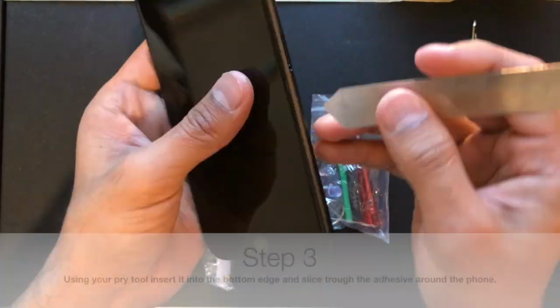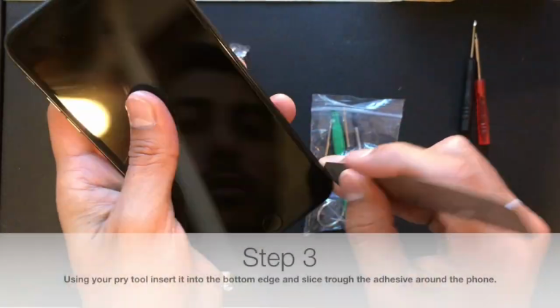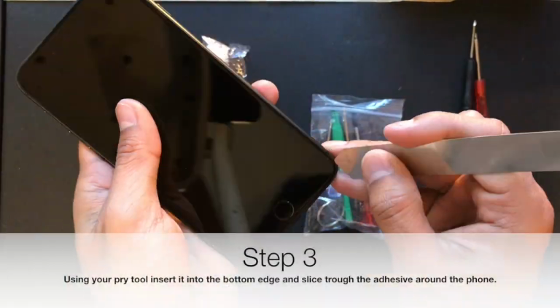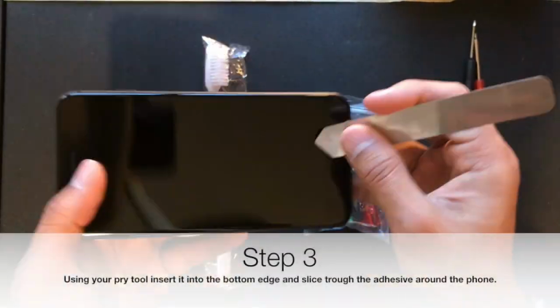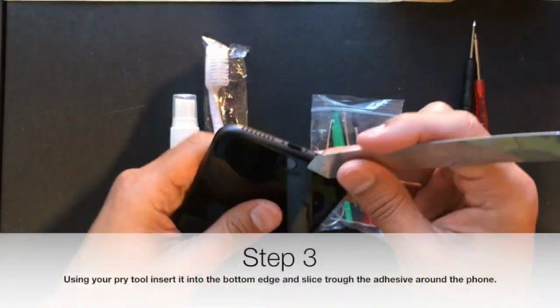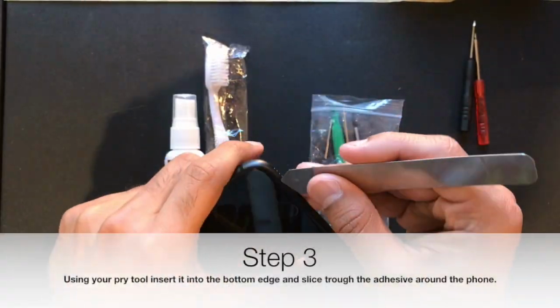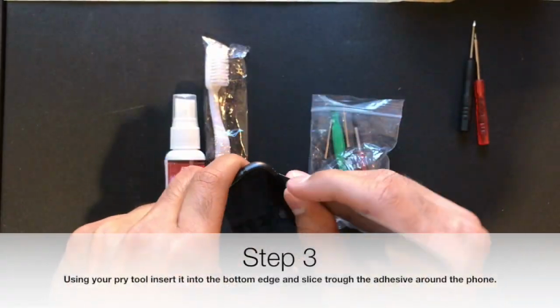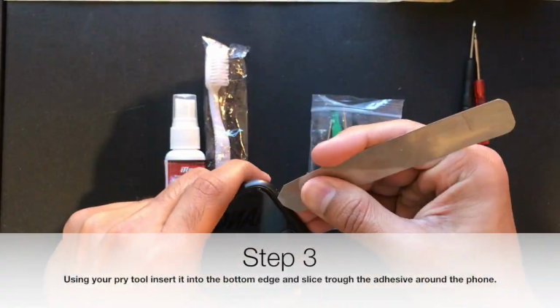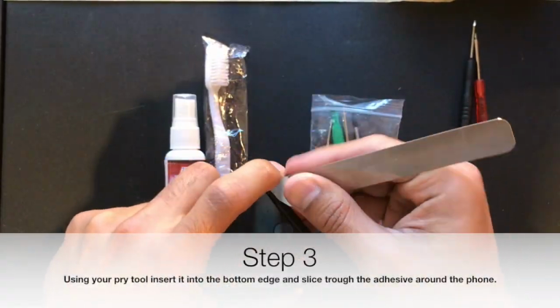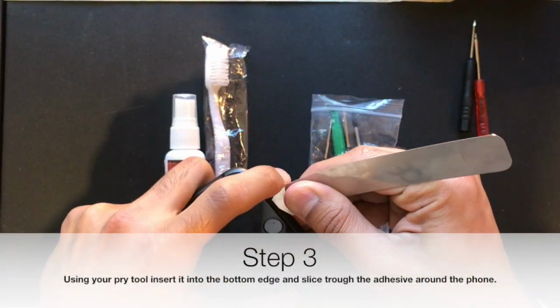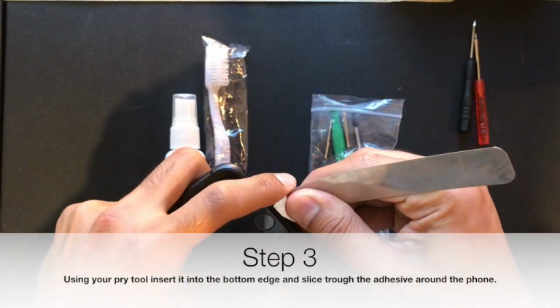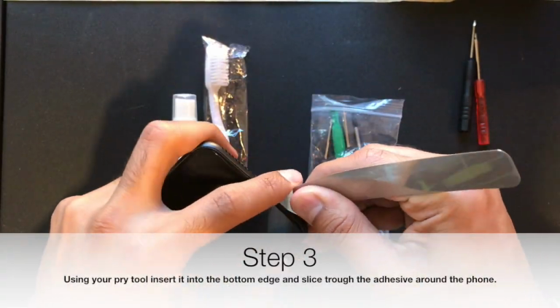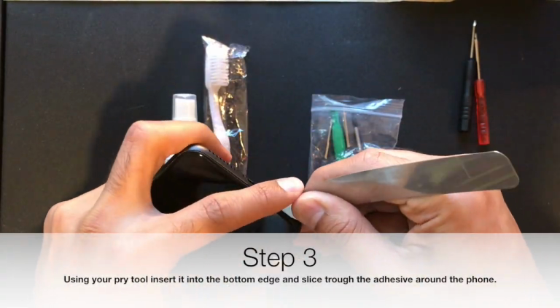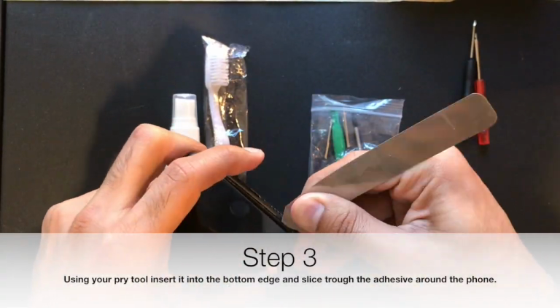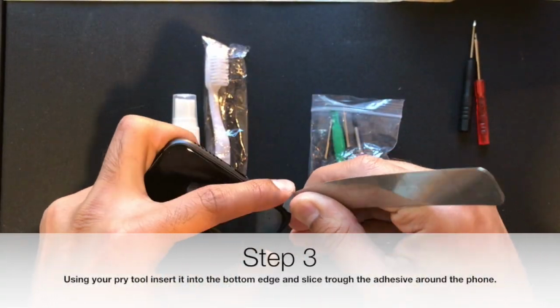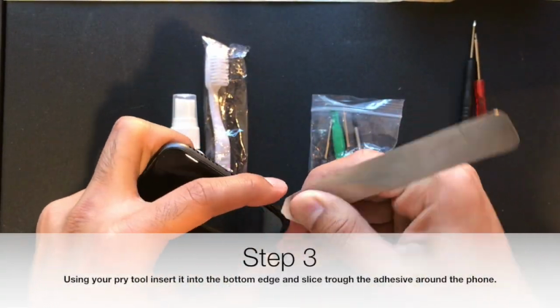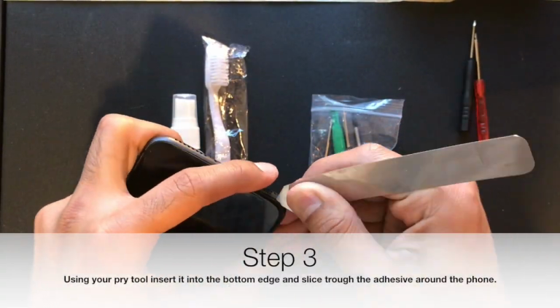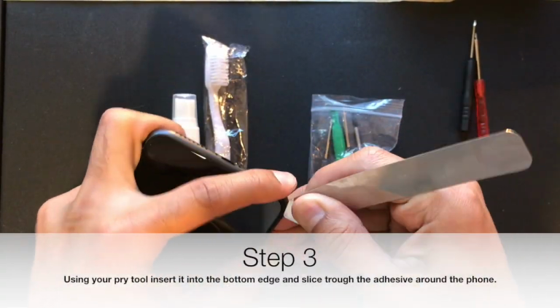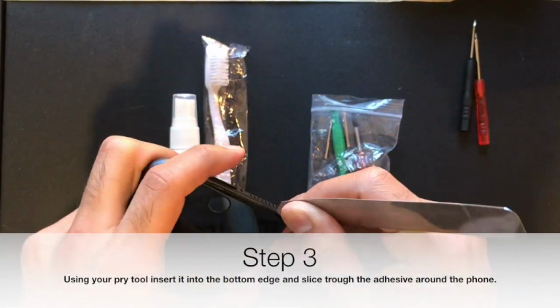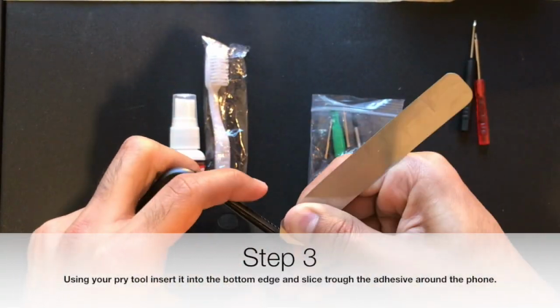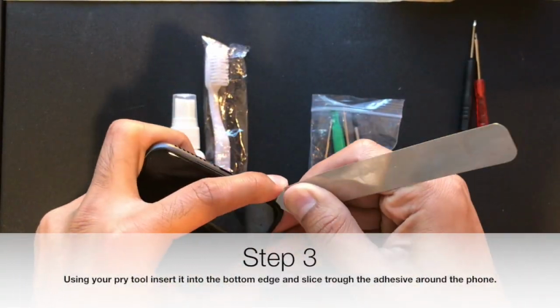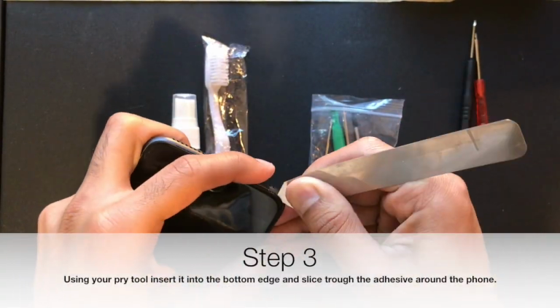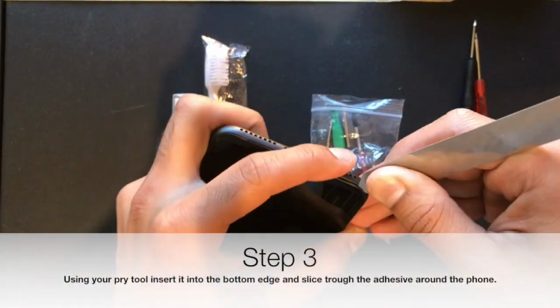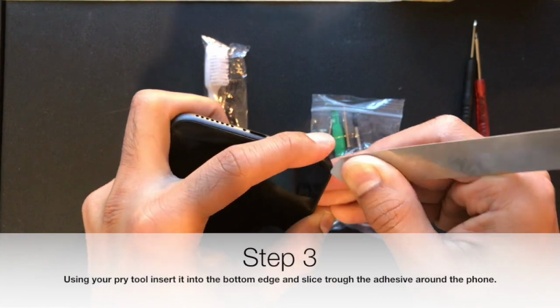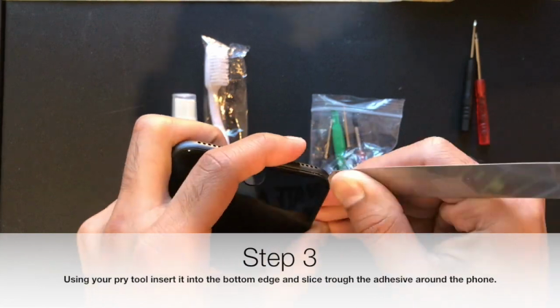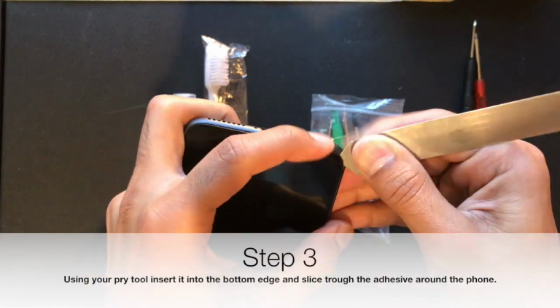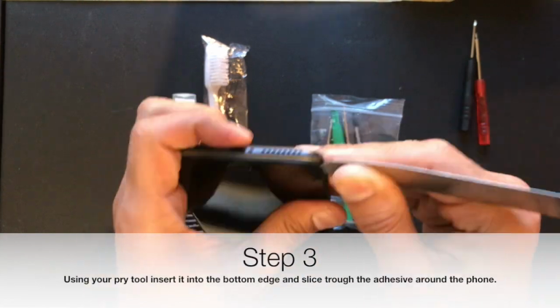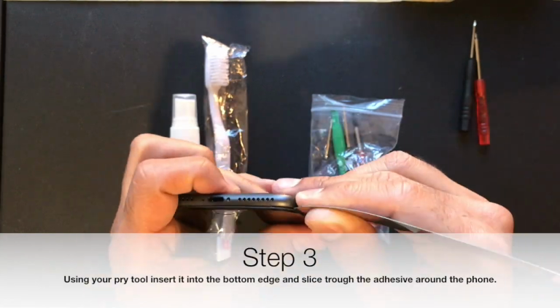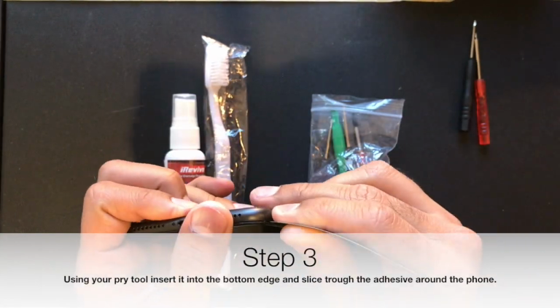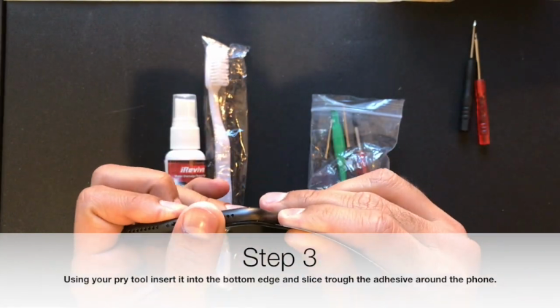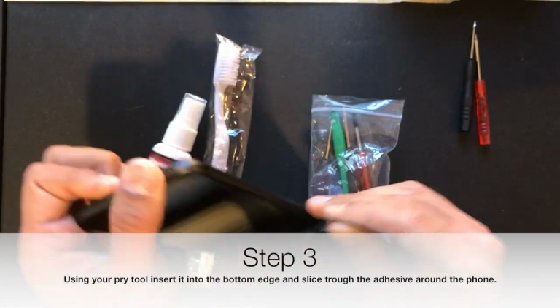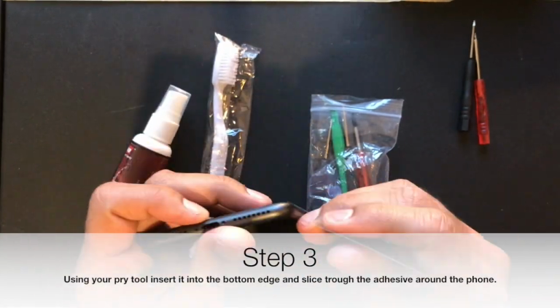Second, you want to remove the bottom two screws, which are the Pentalobe screws, using the Pentalobe screwdriver.